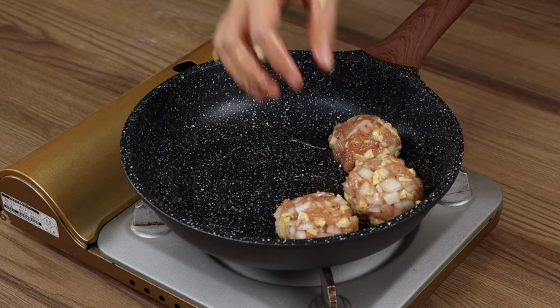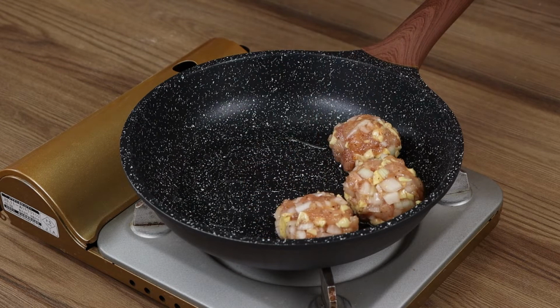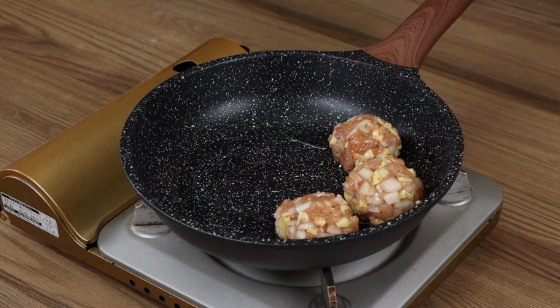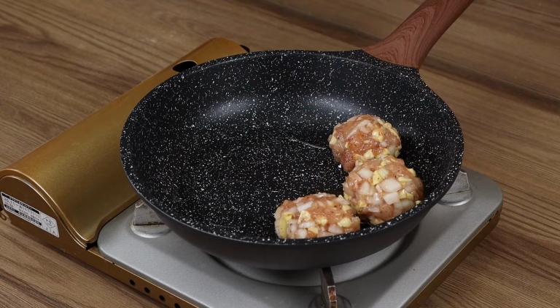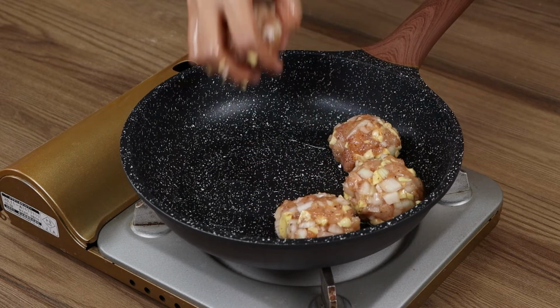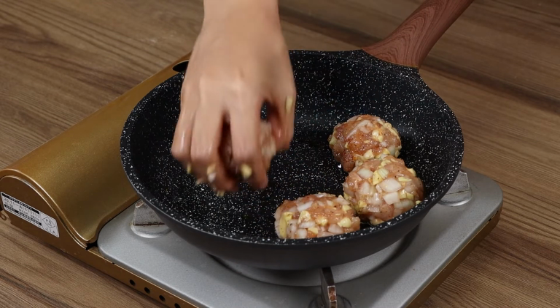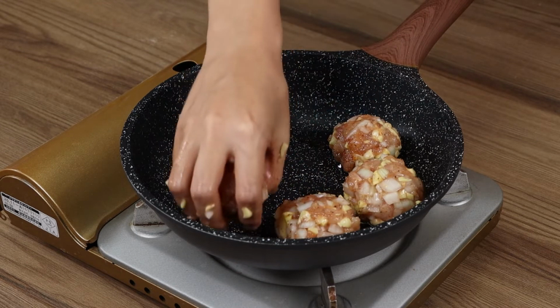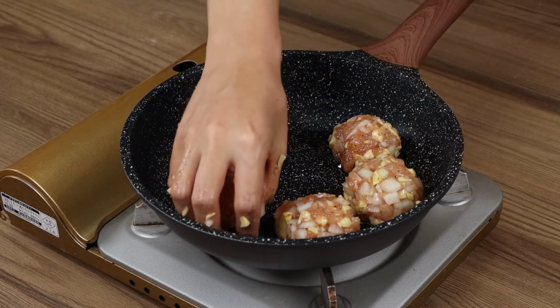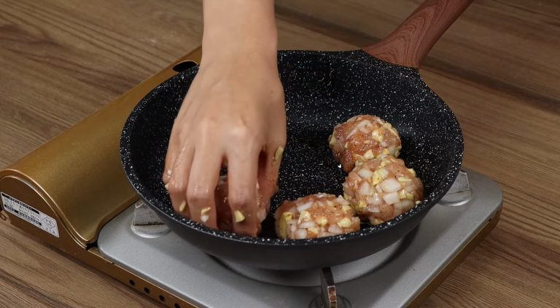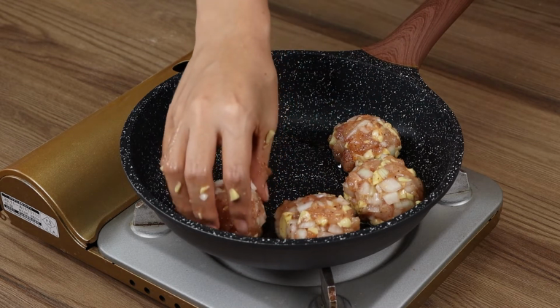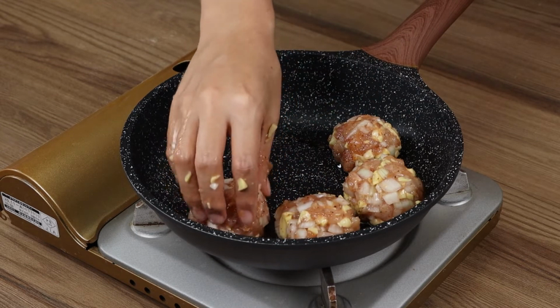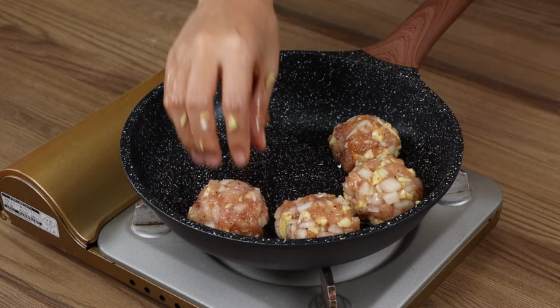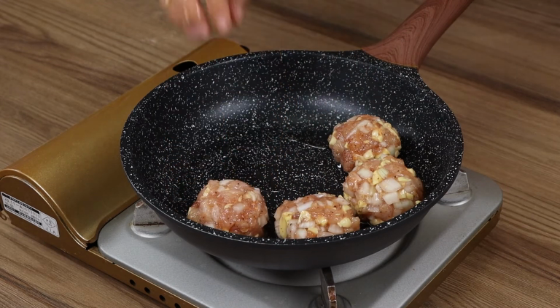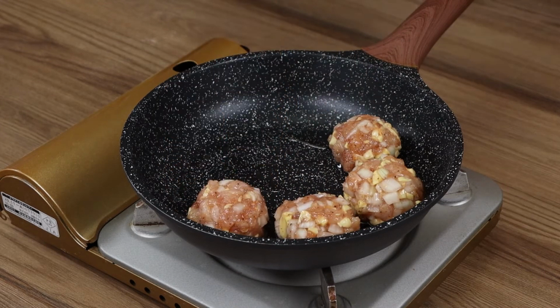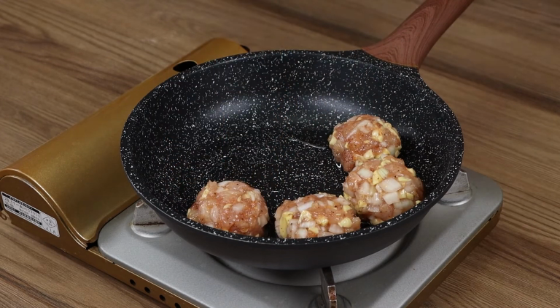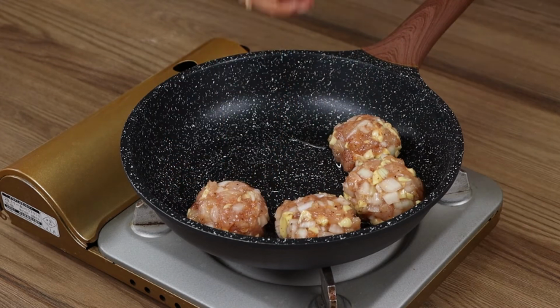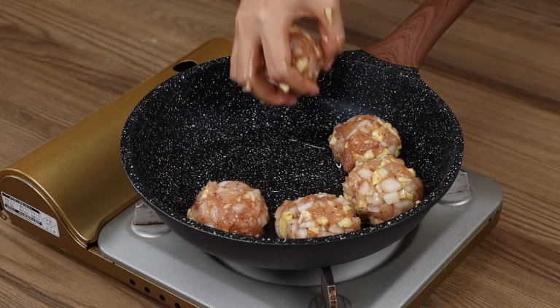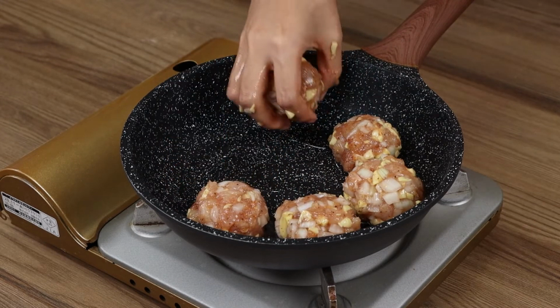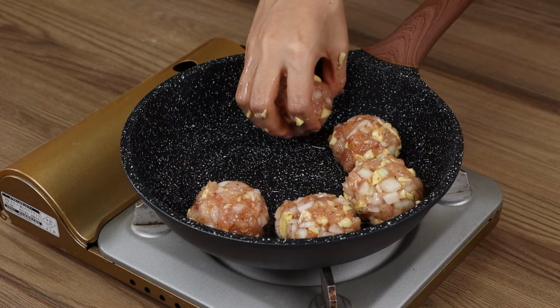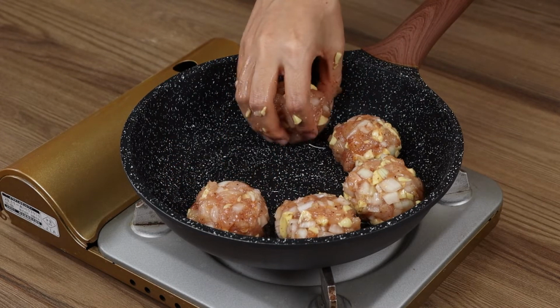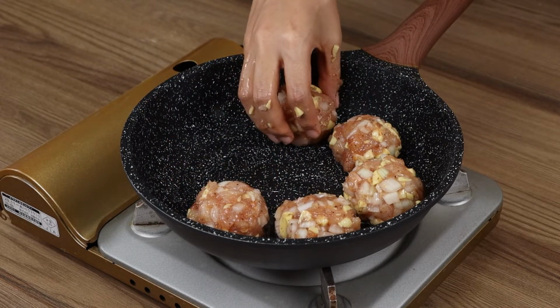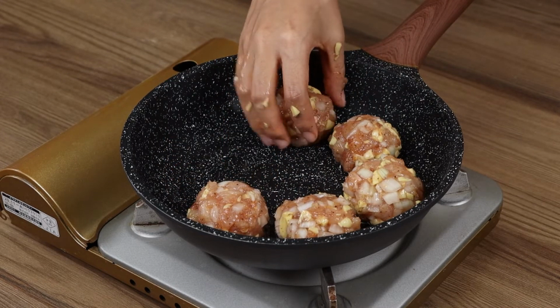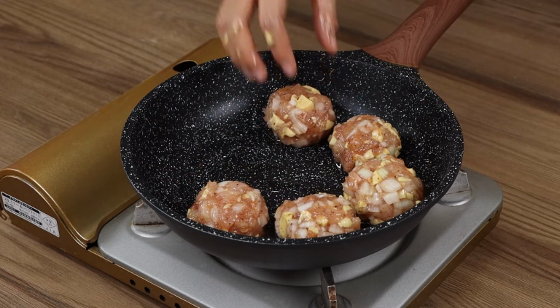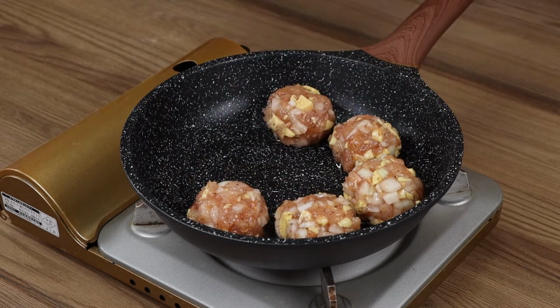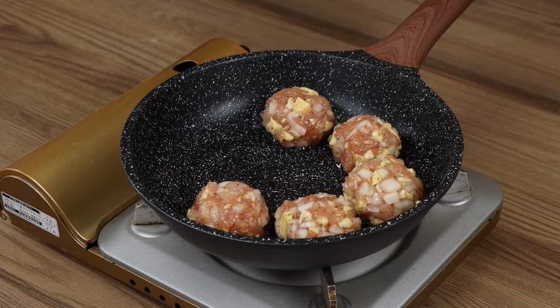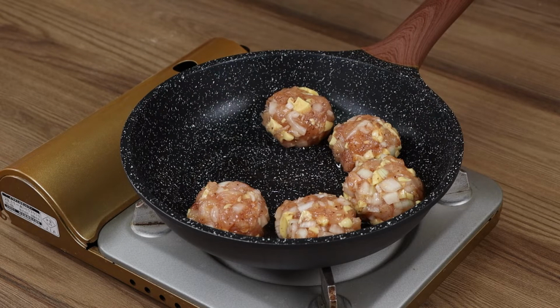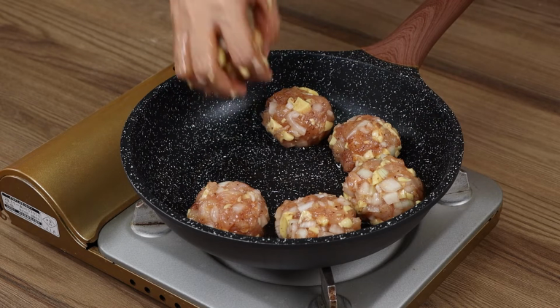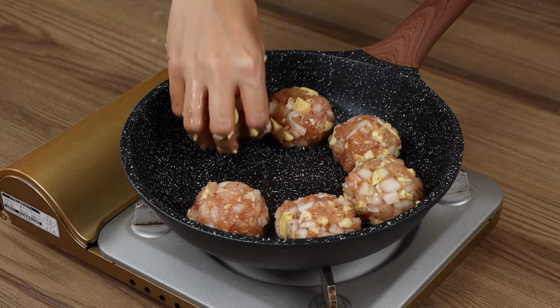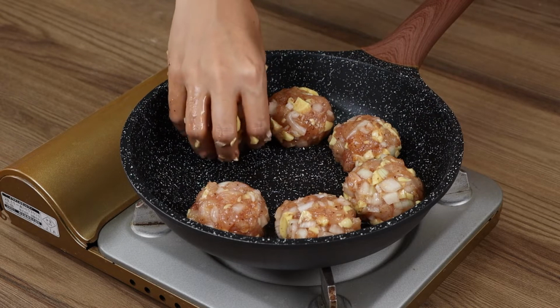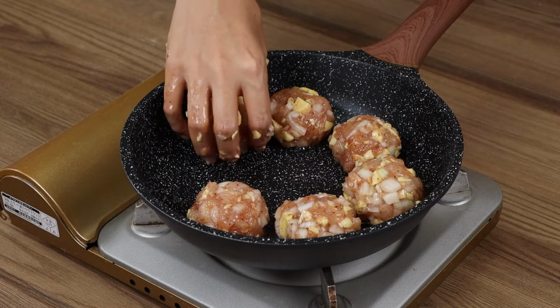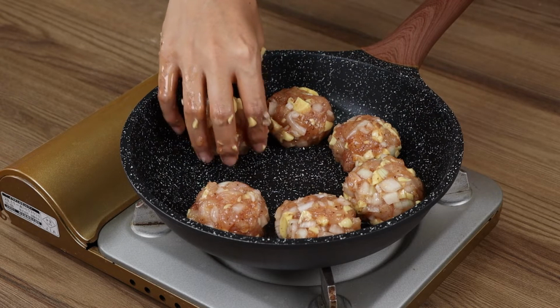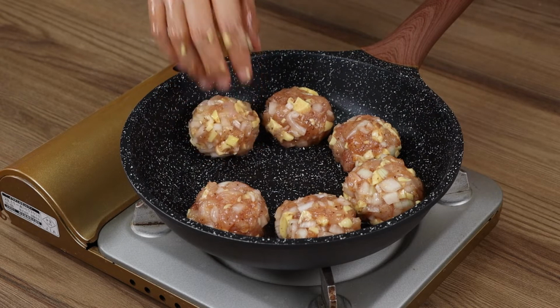This recipe is super healthy, perfect for breakfast or dinner. You're gonna love it!